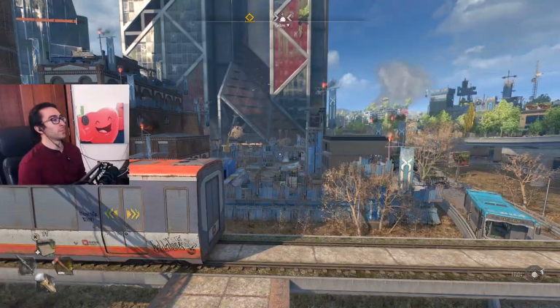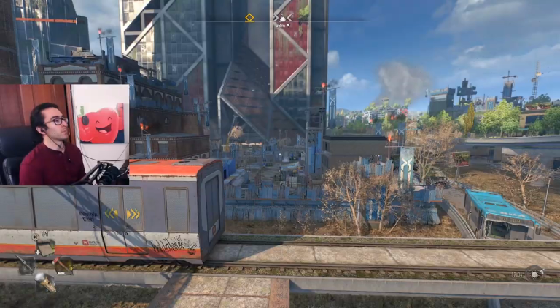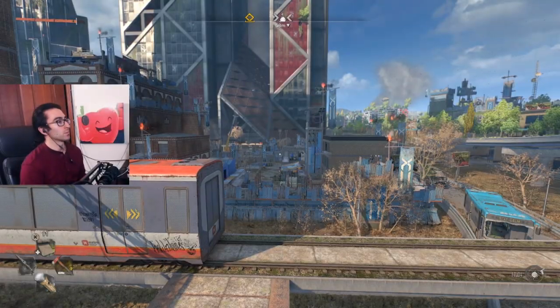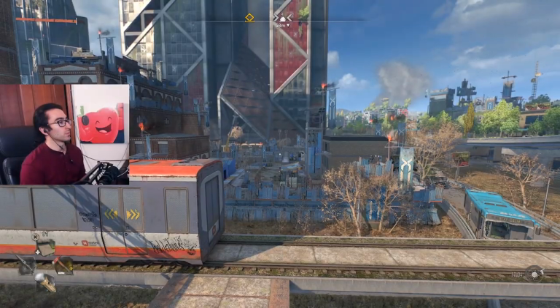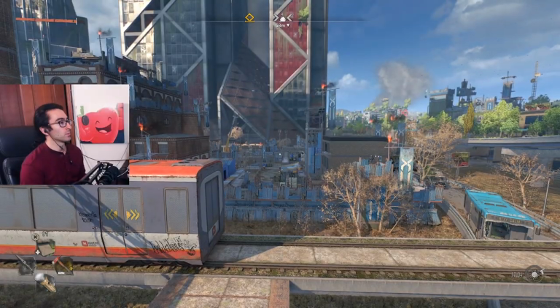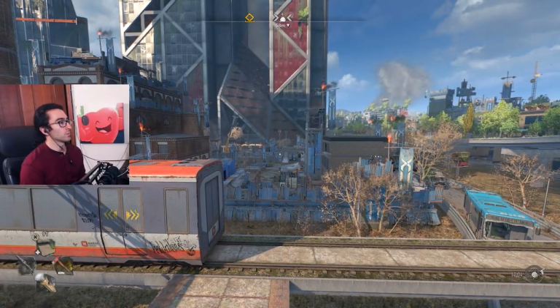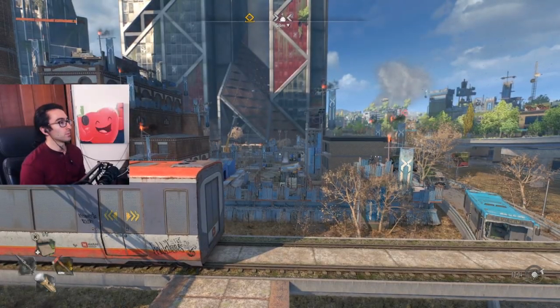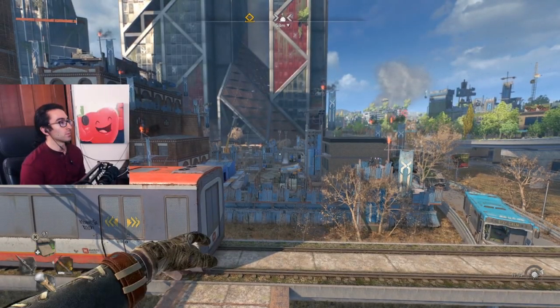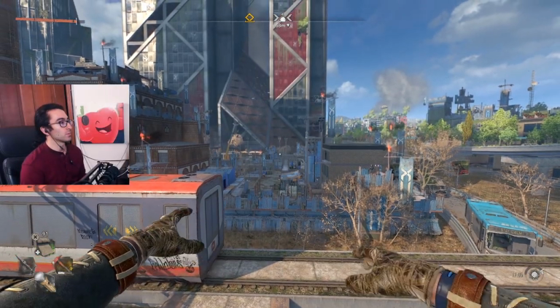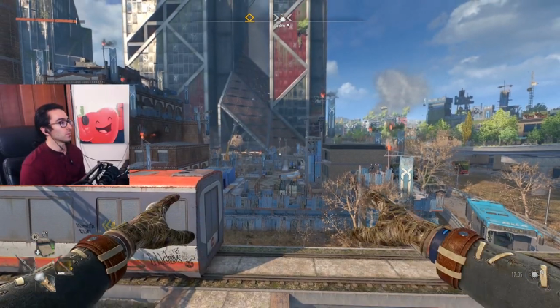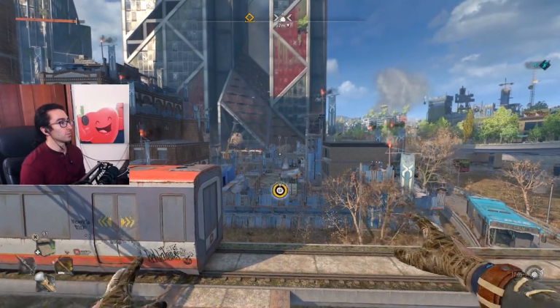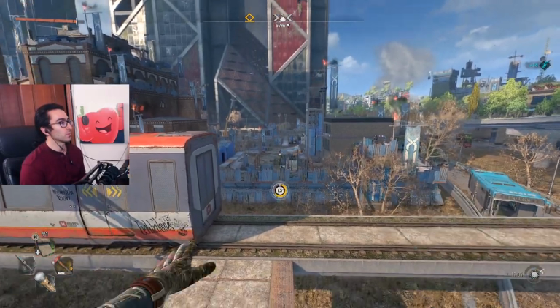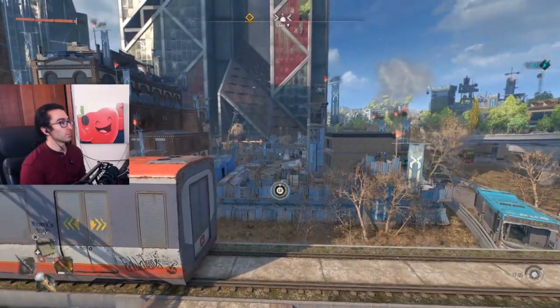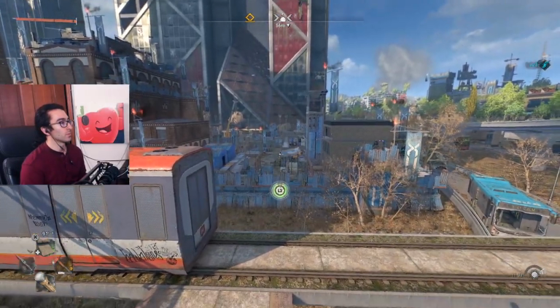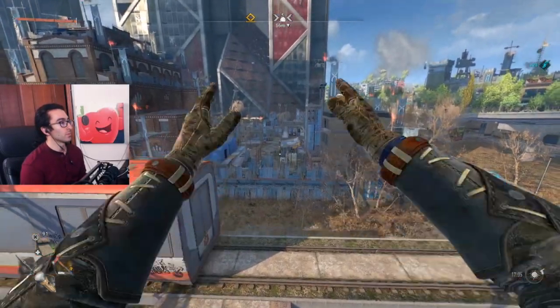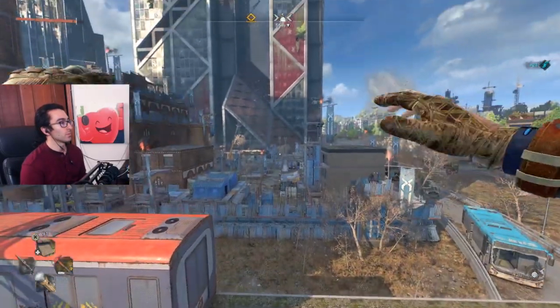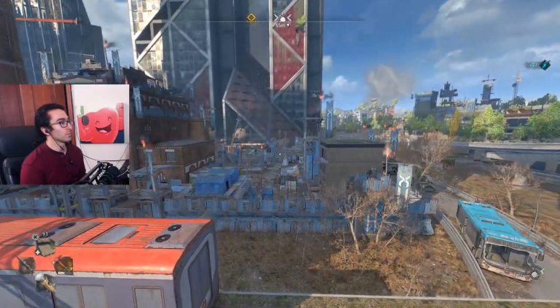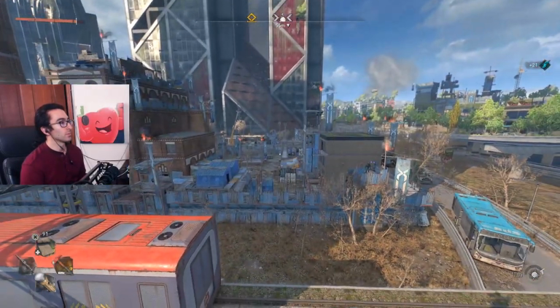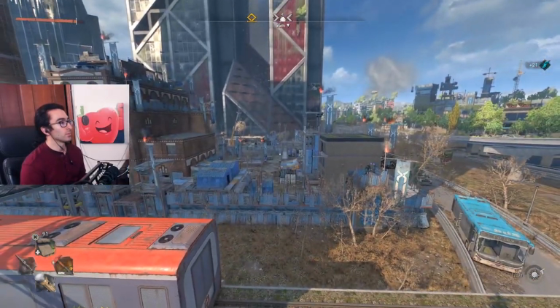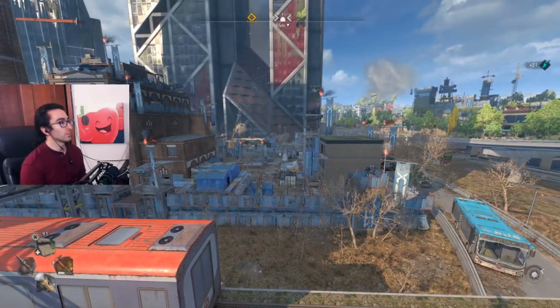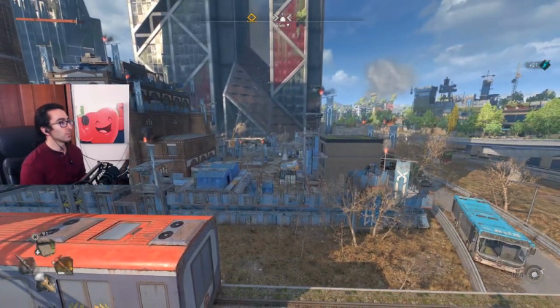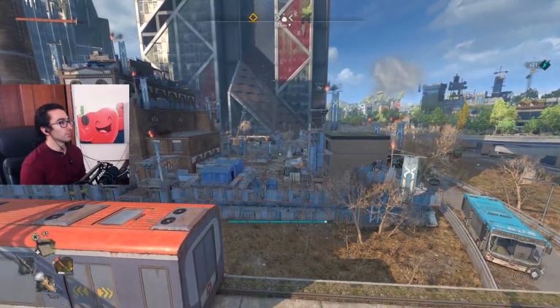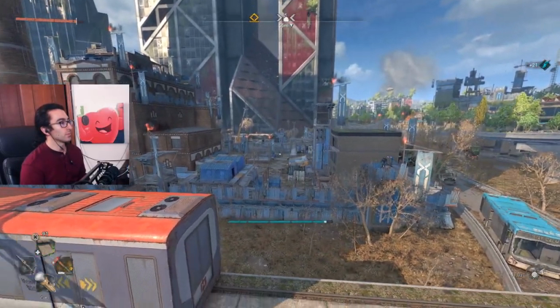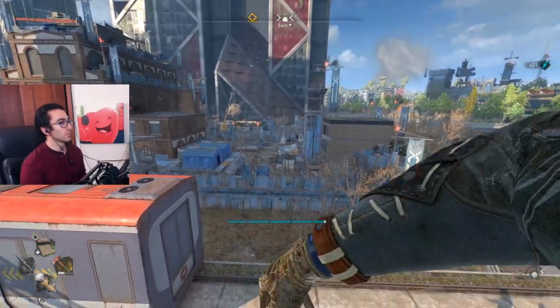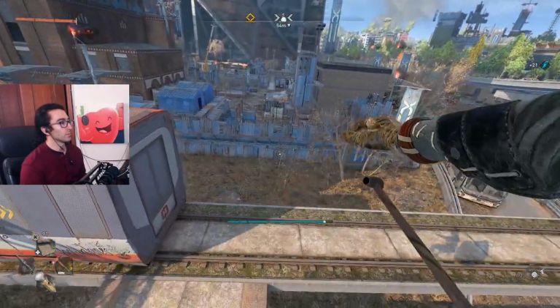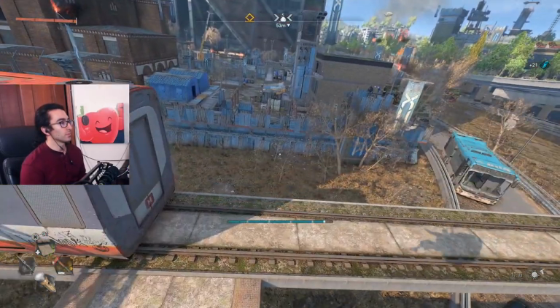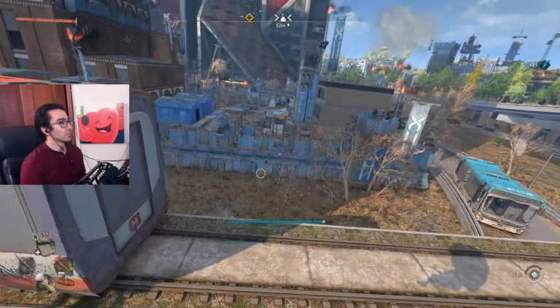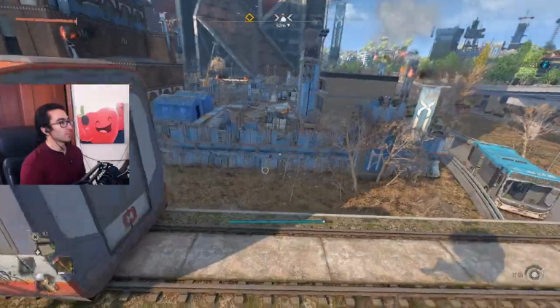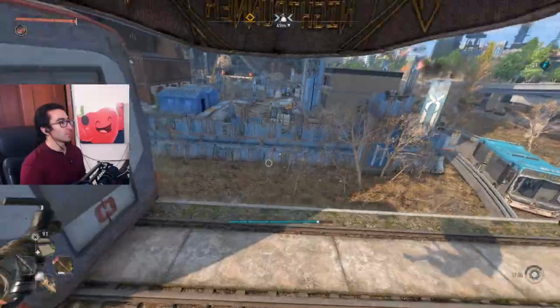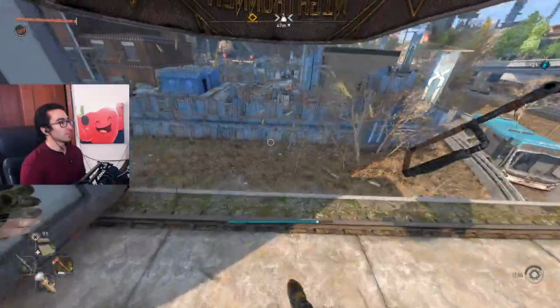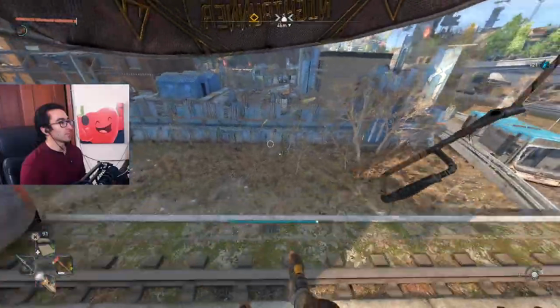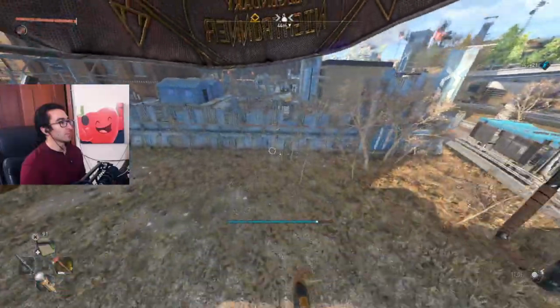If you spam the jump and crouch button at the same time, you'll do a double jump, which you can use to get over zombies or paraglide.